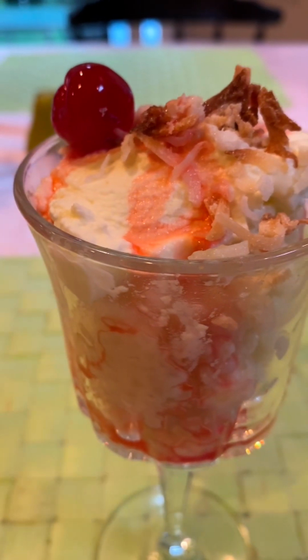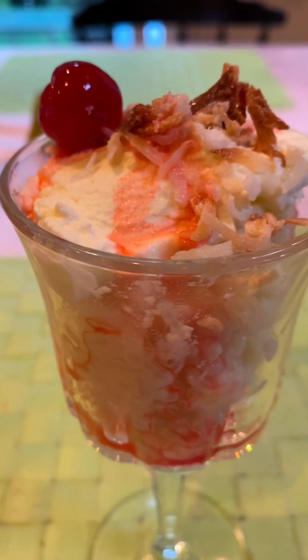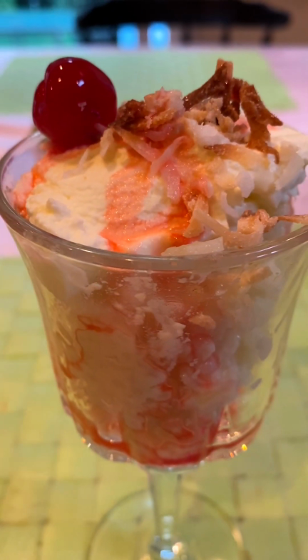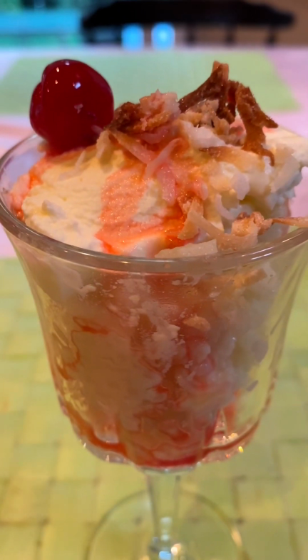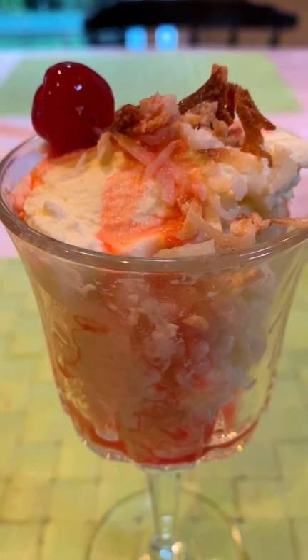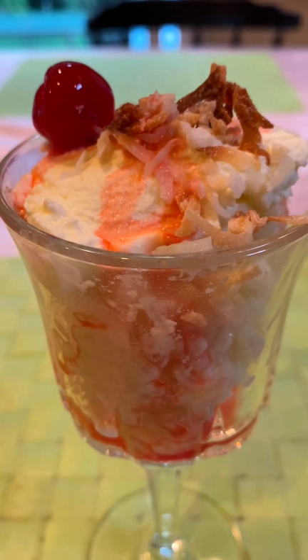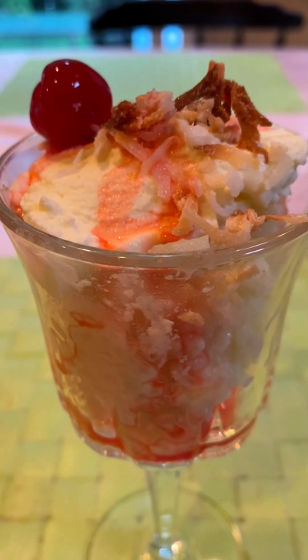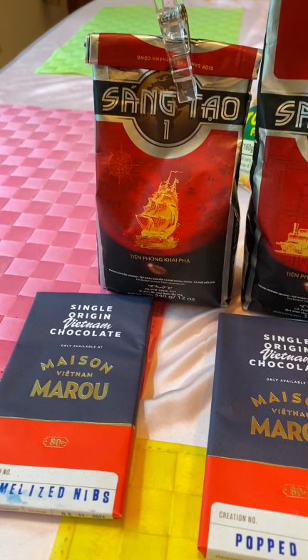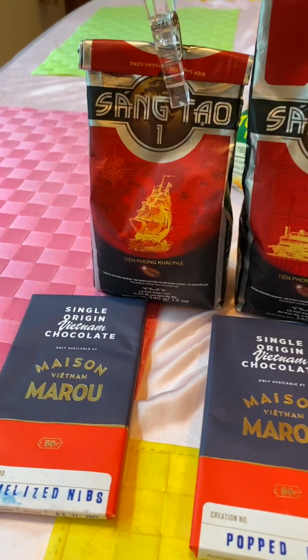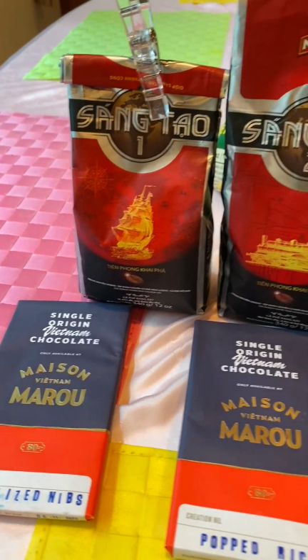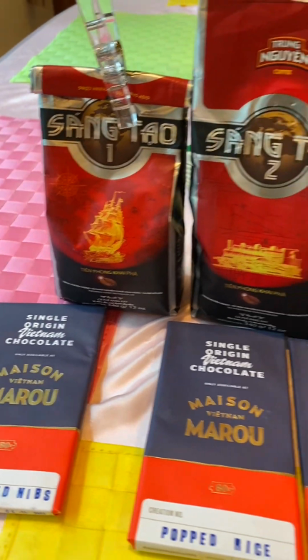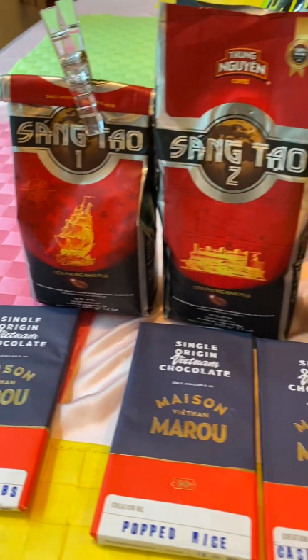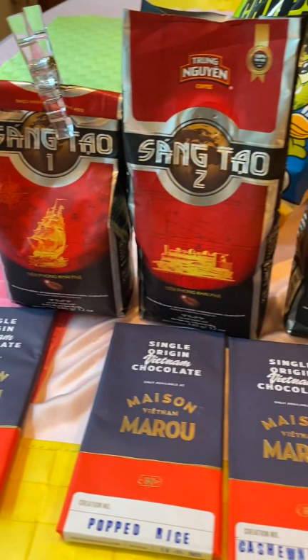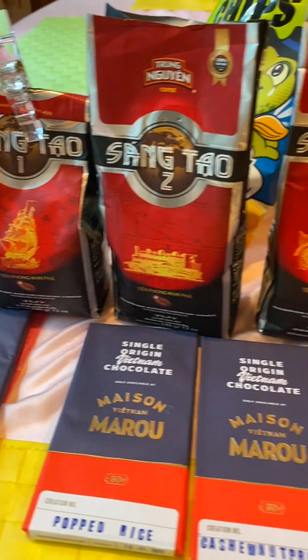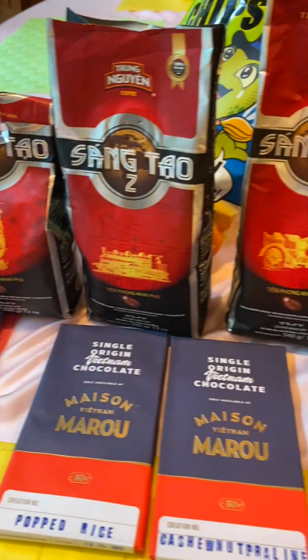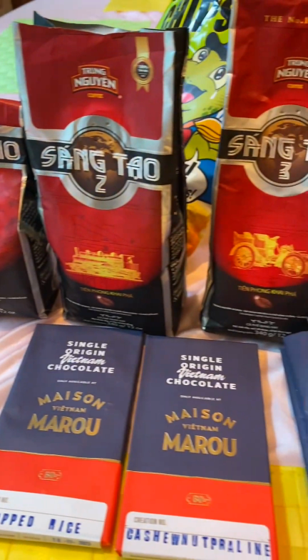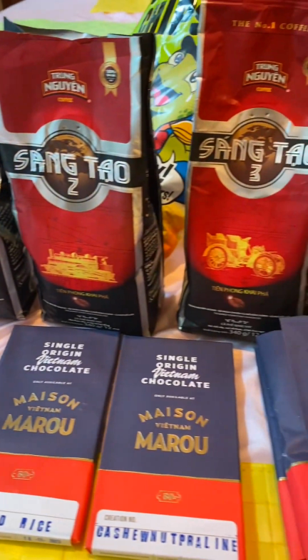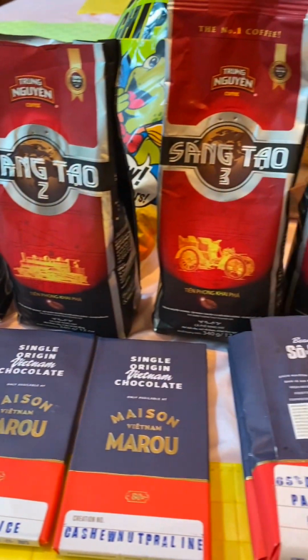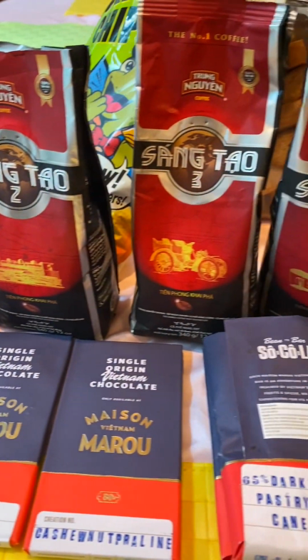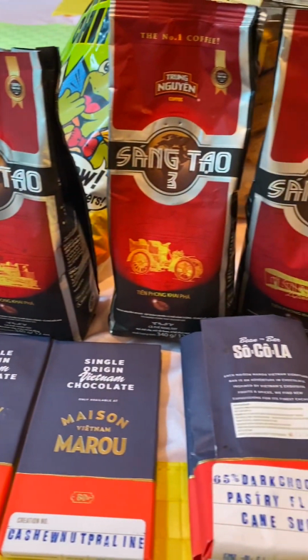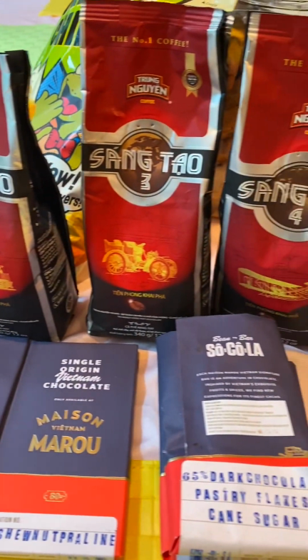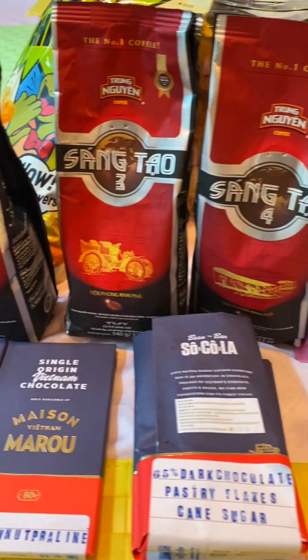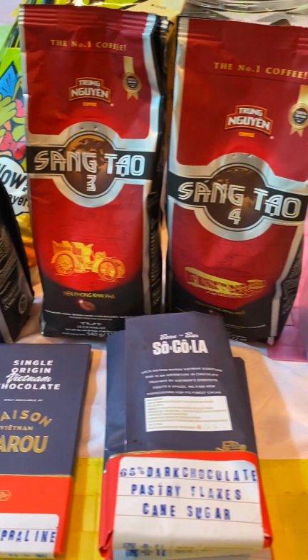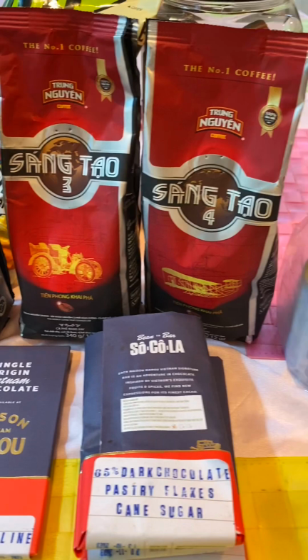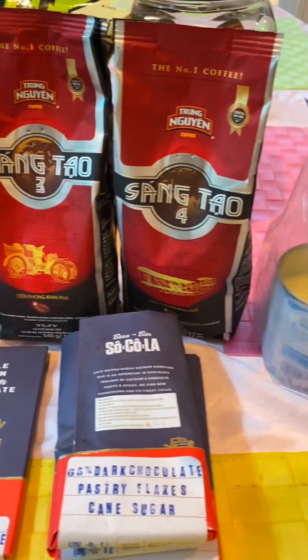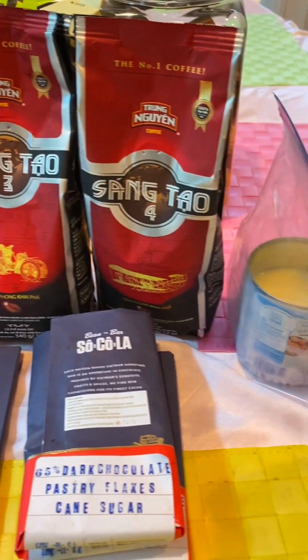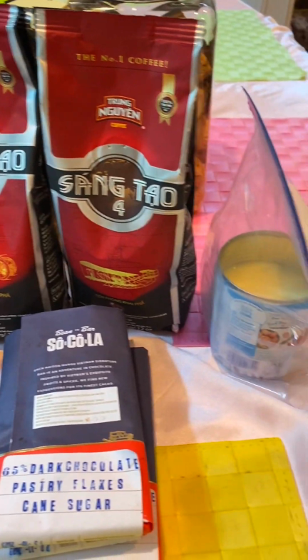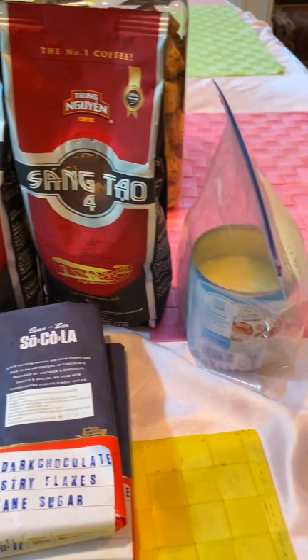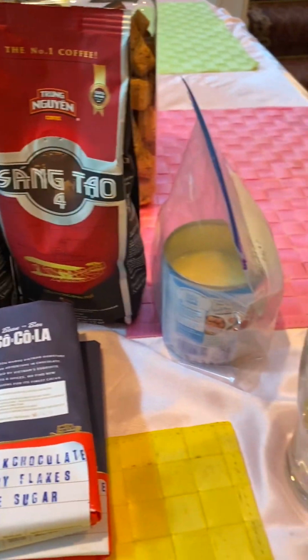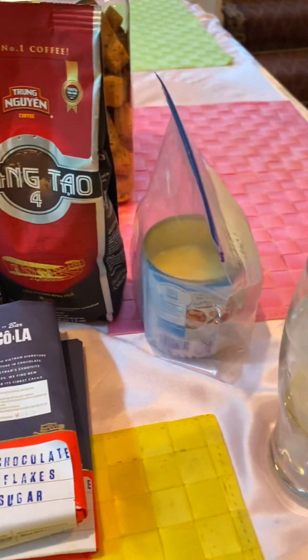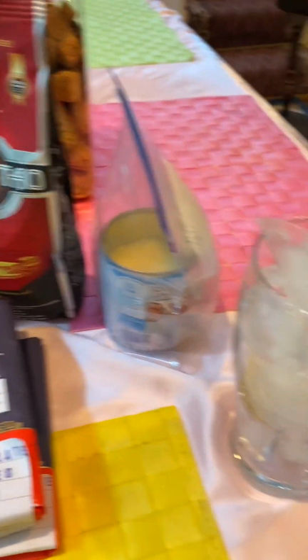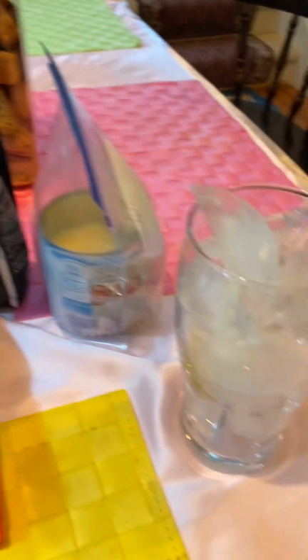And to top it off, we had the rest of the coffee — one, two, four — and condensed milk.